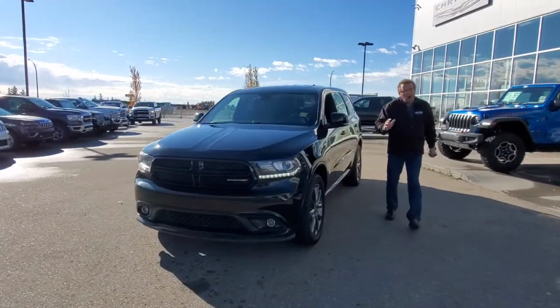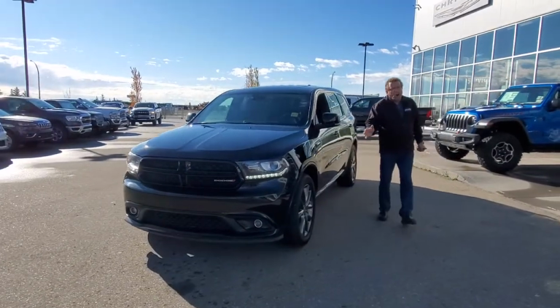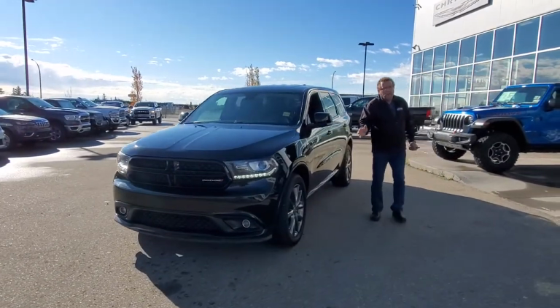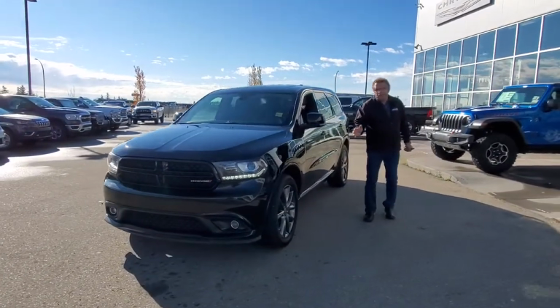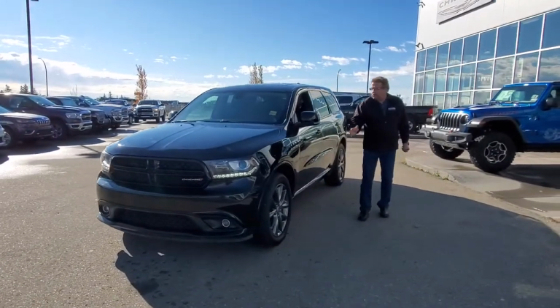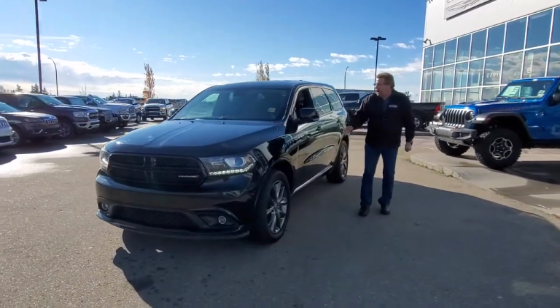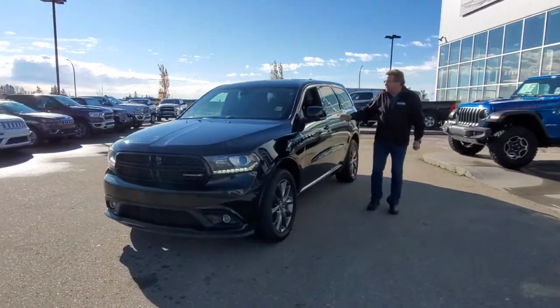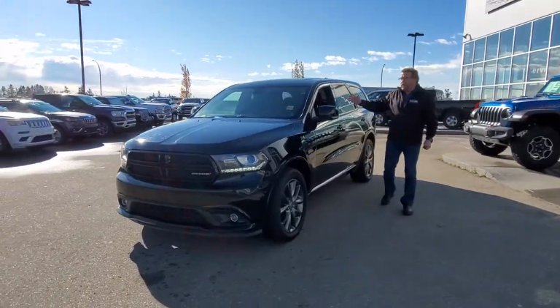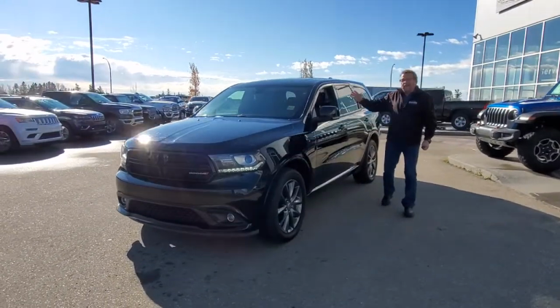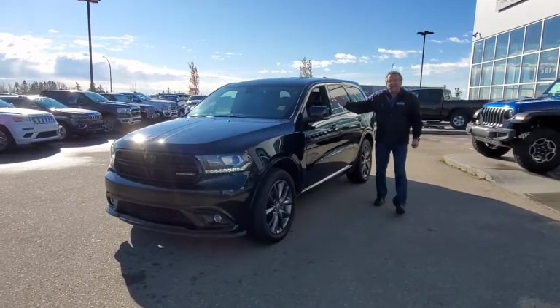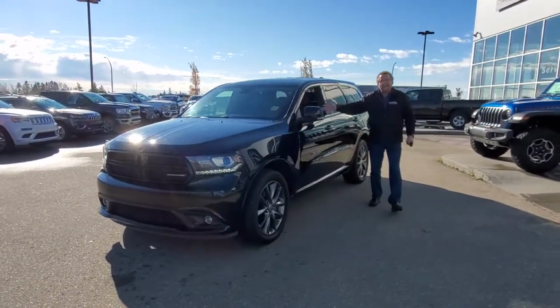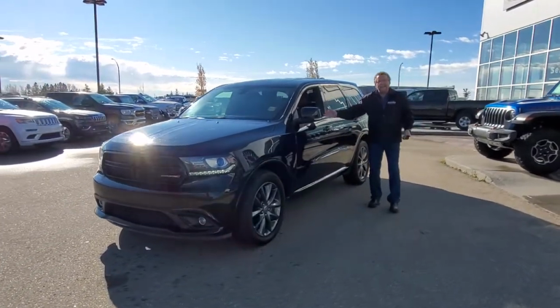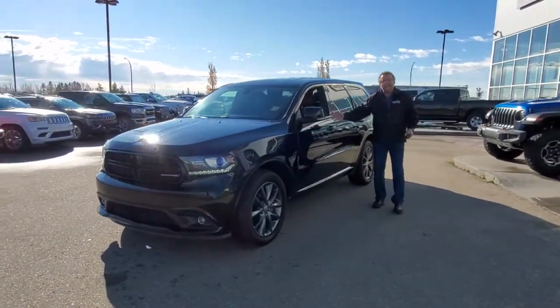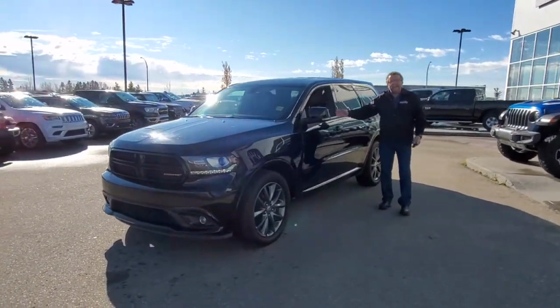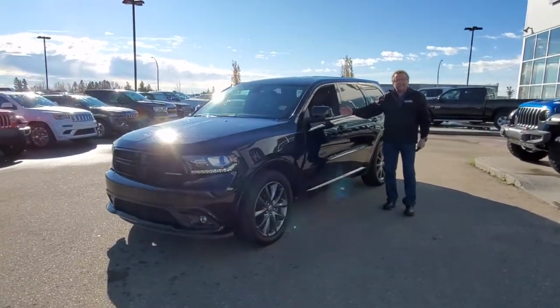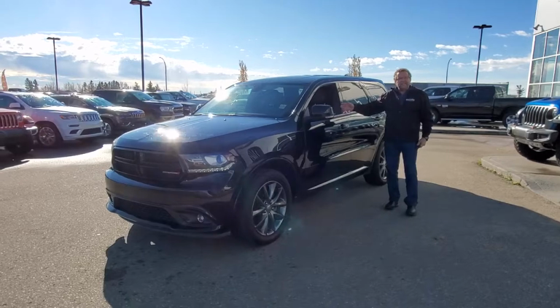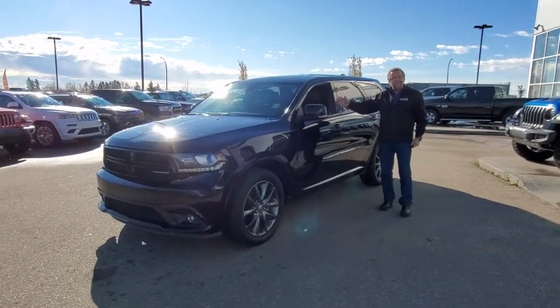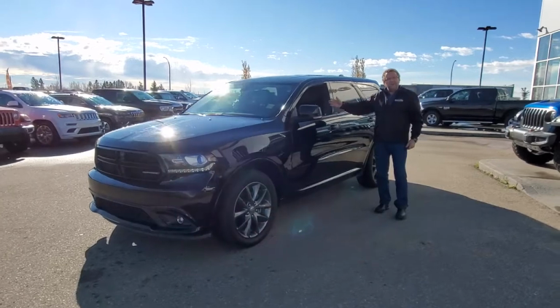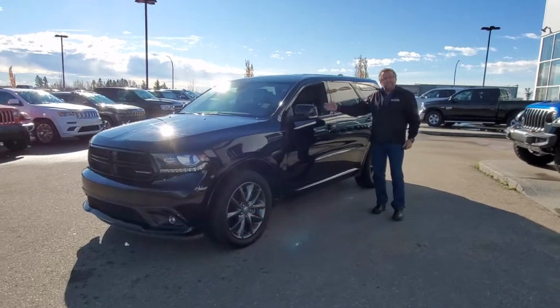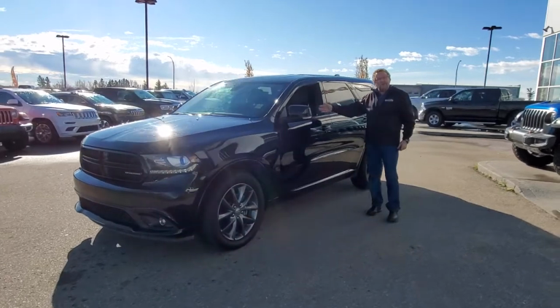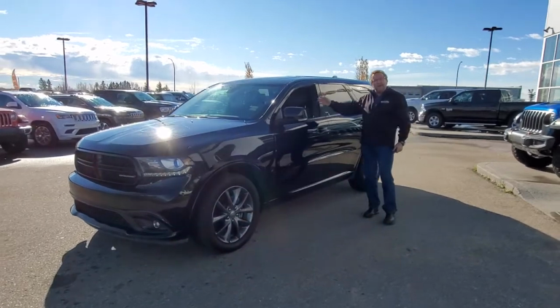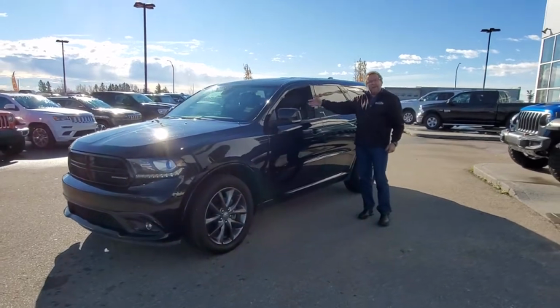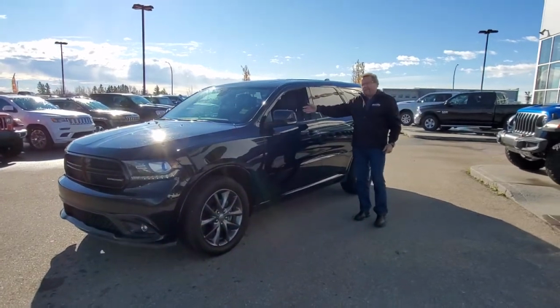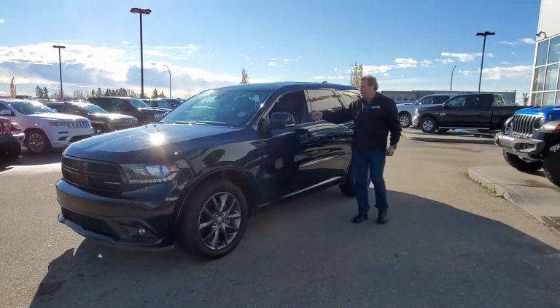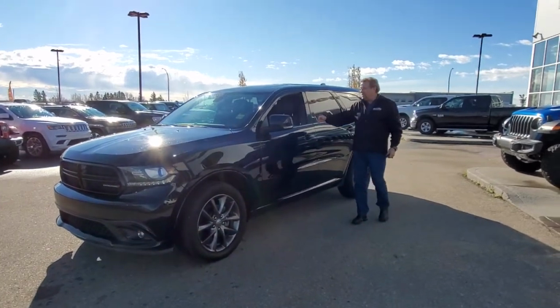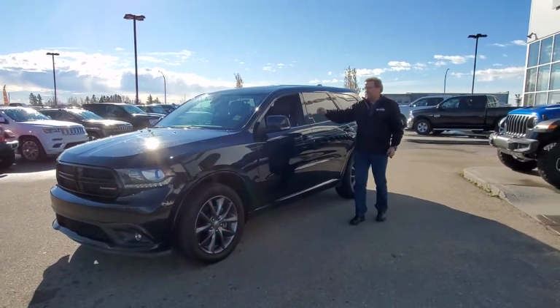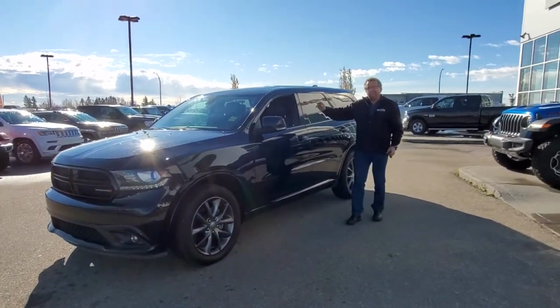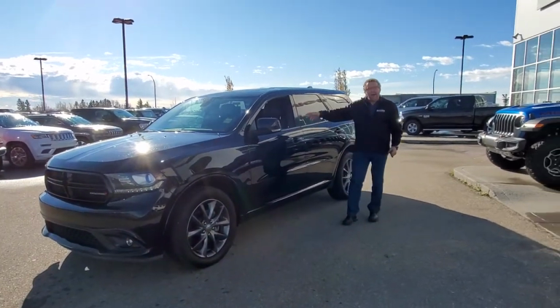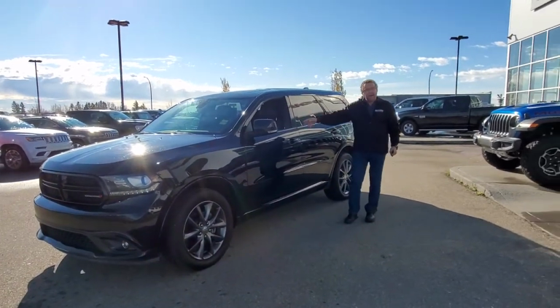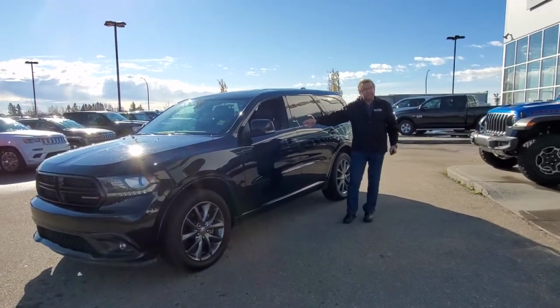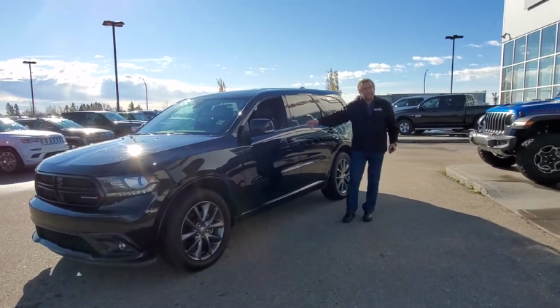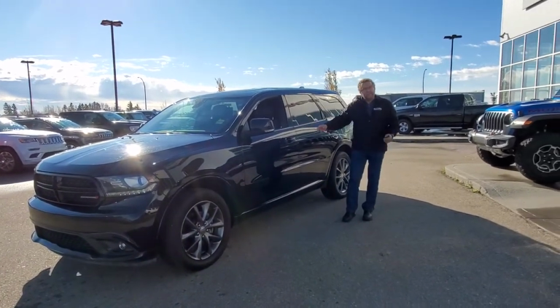All-wheel drive. It has navigation, remote start, heated front seats, and paddle shifters.